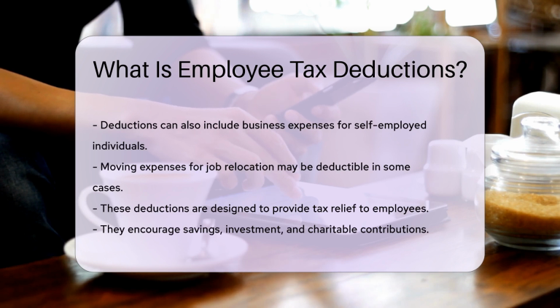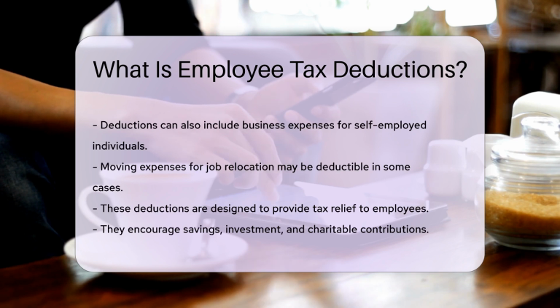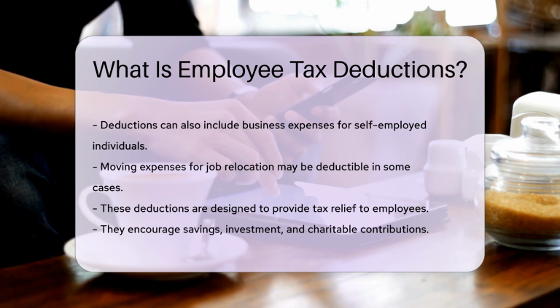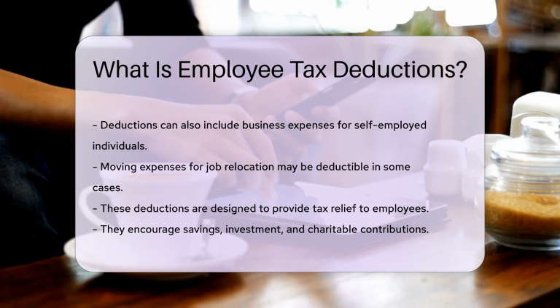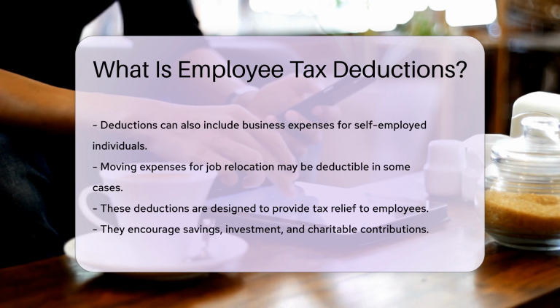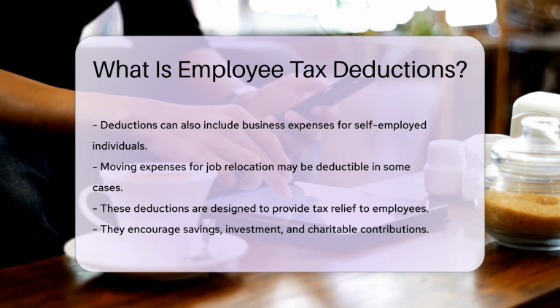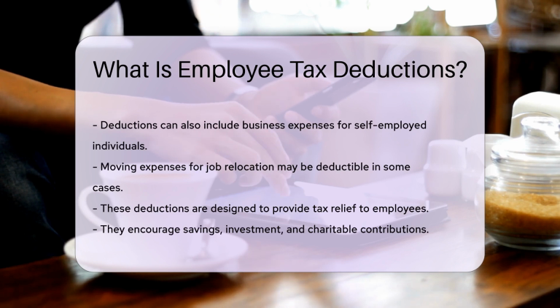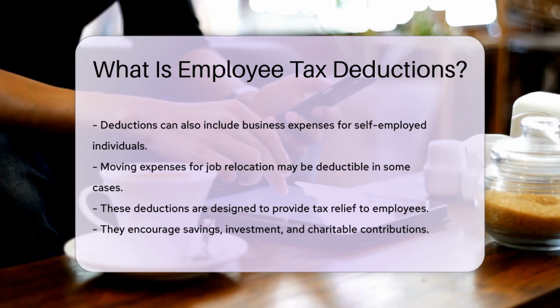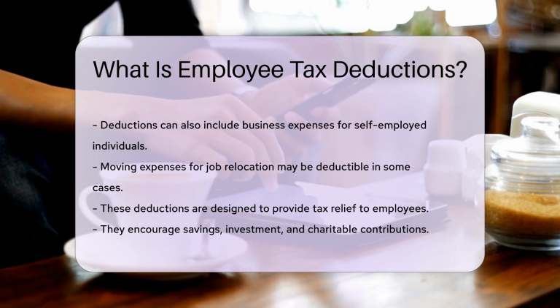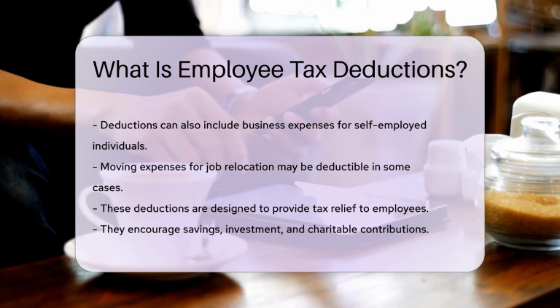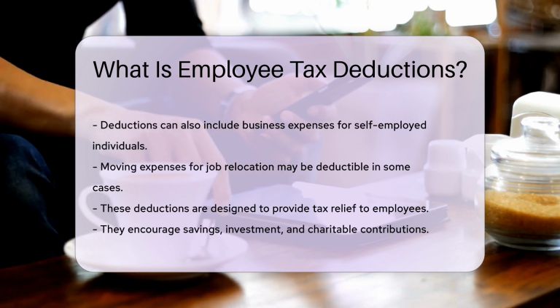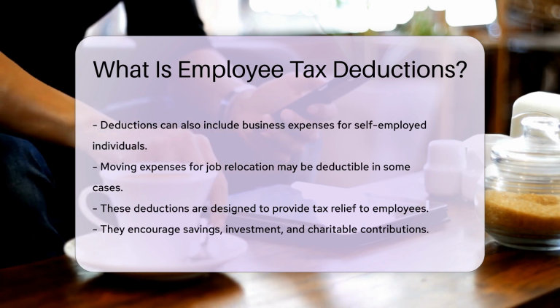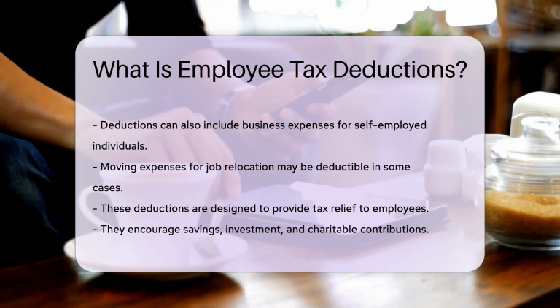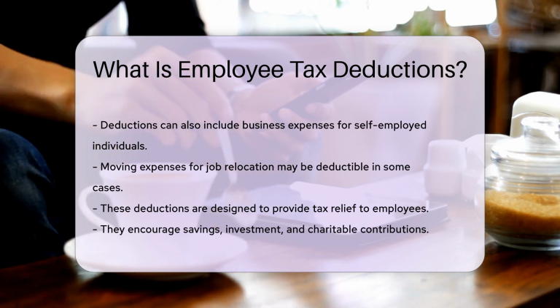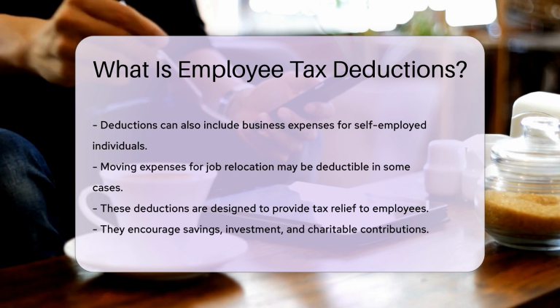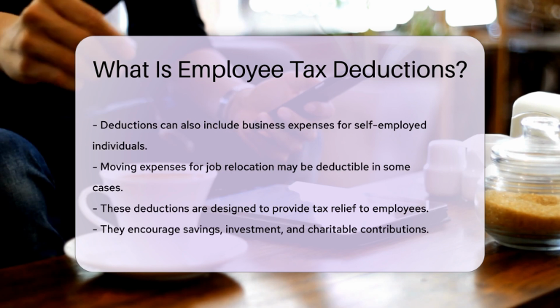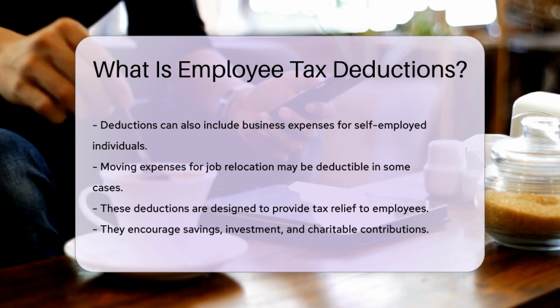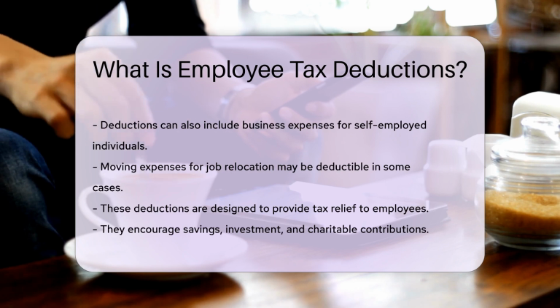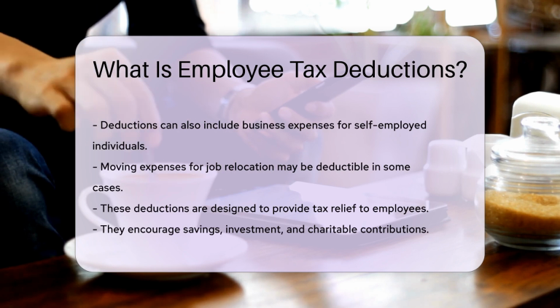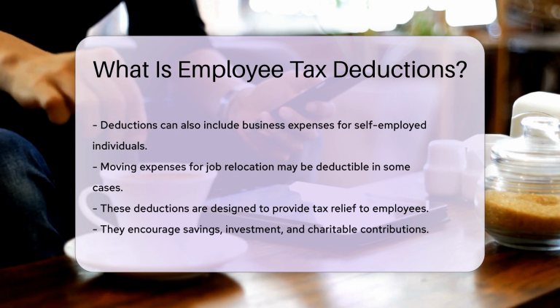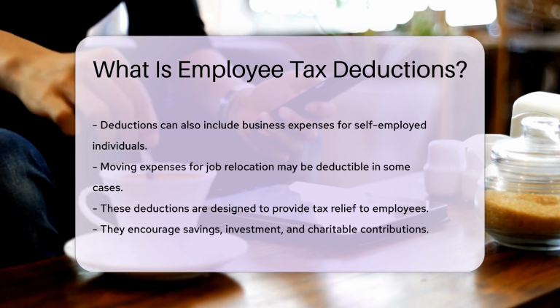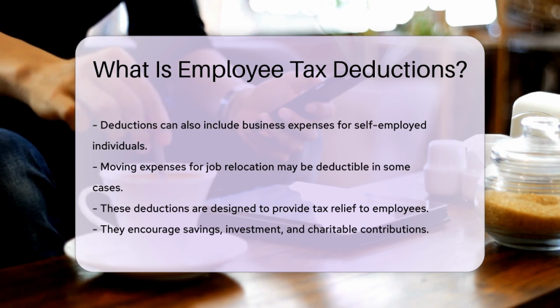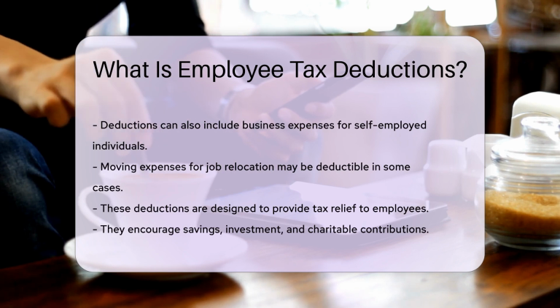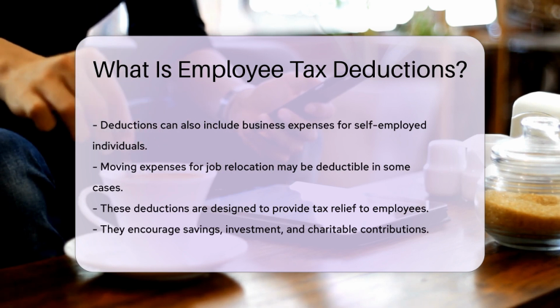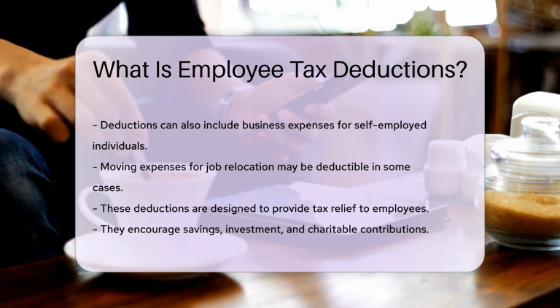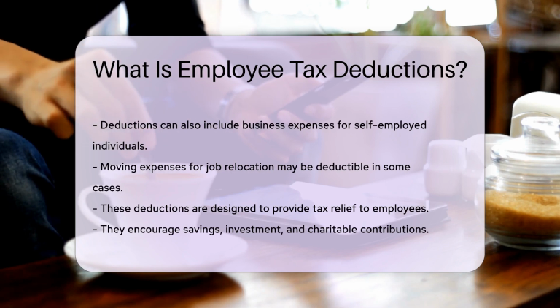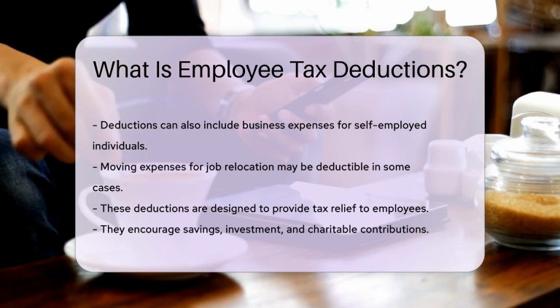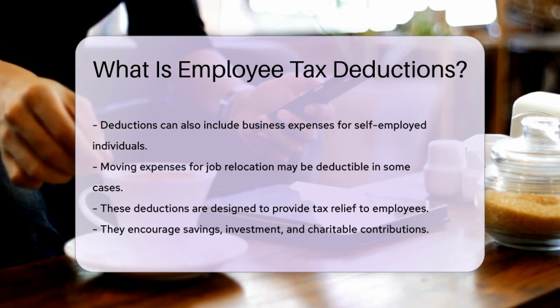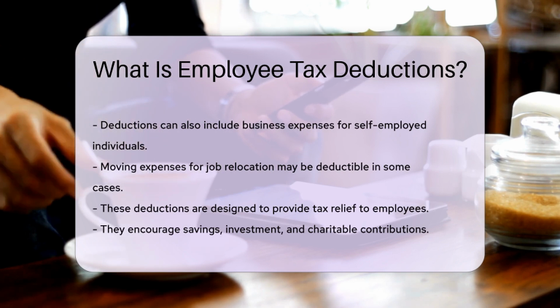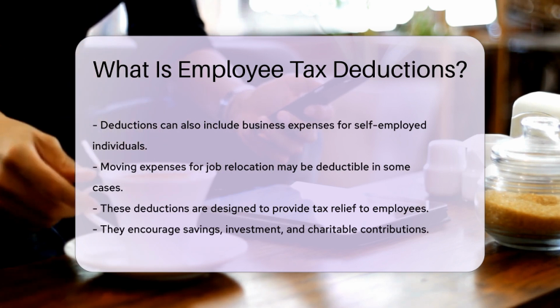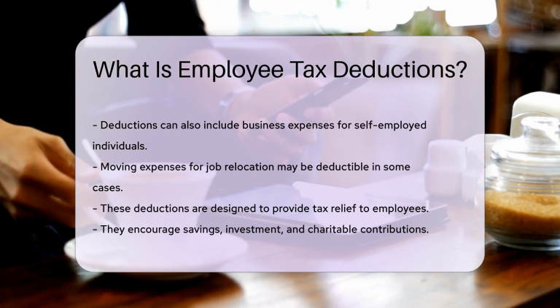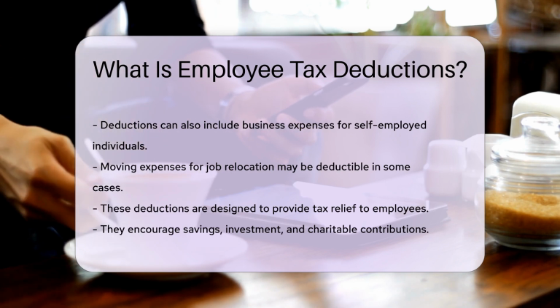These deductions are designed to provide tax relief to employees. They encourage savings, investment, and charitable contributions.